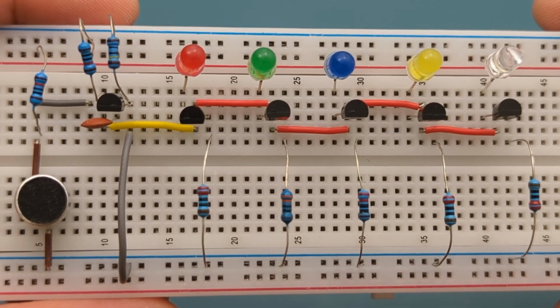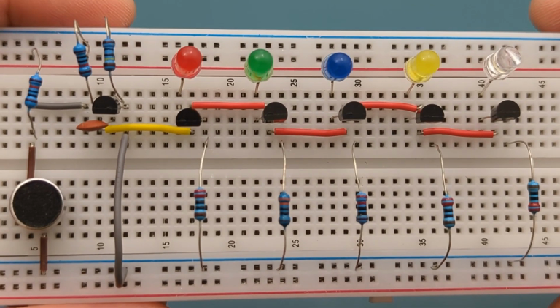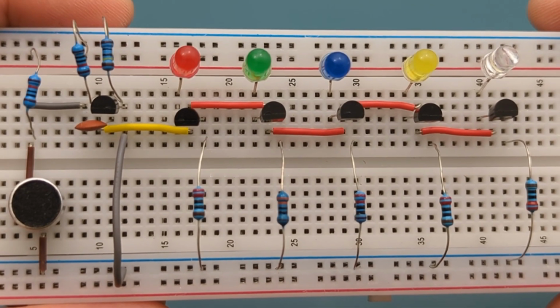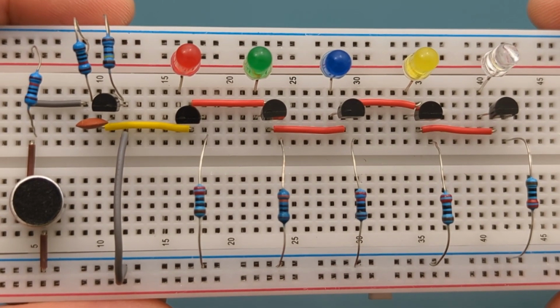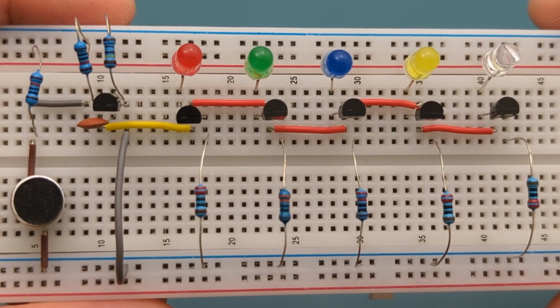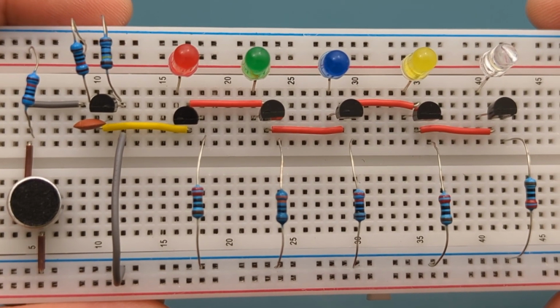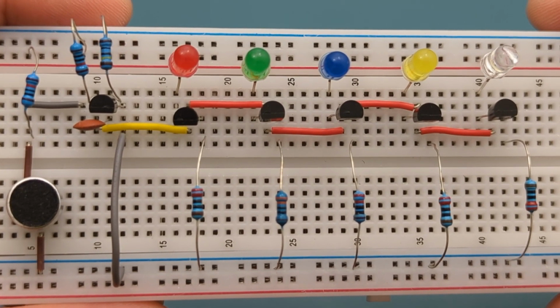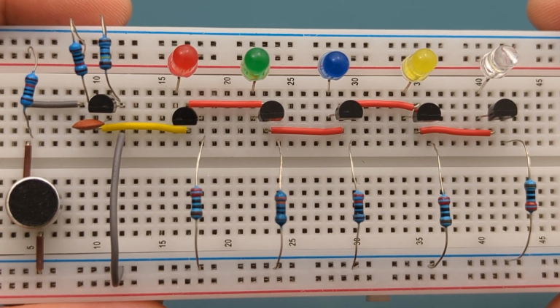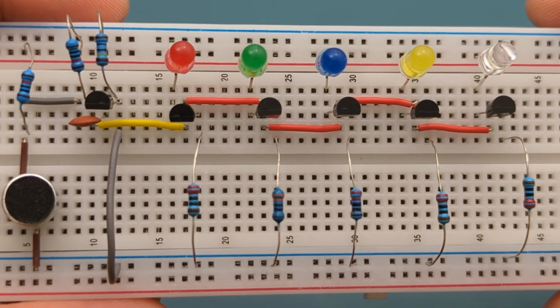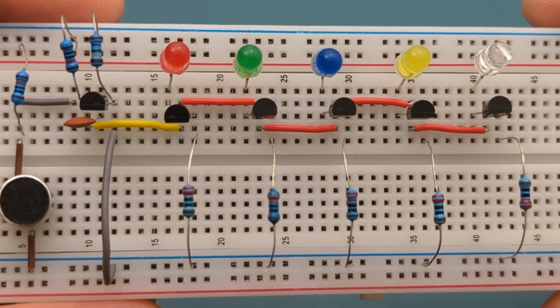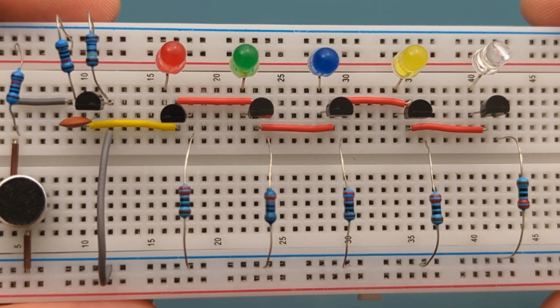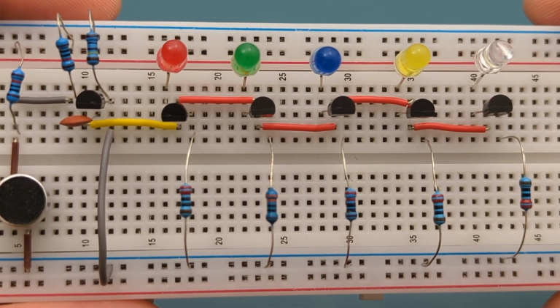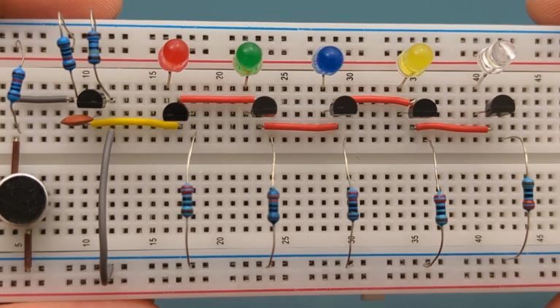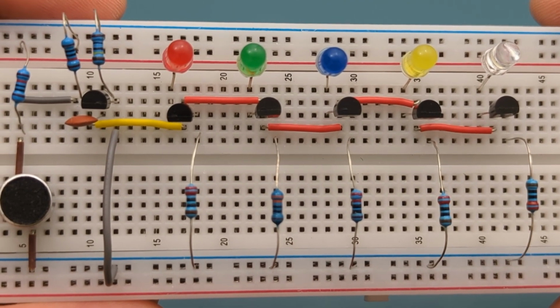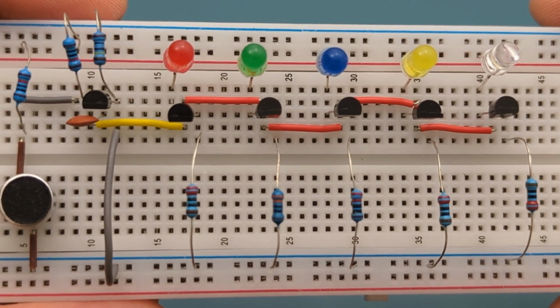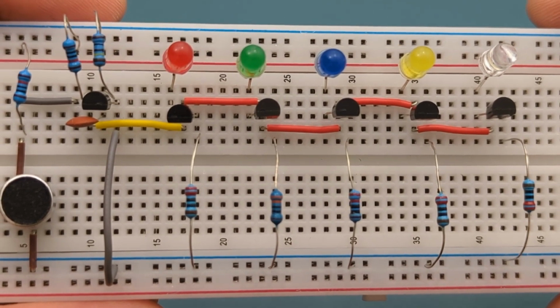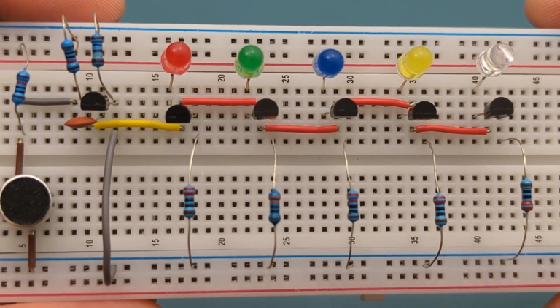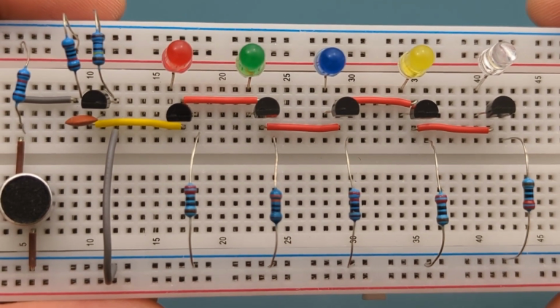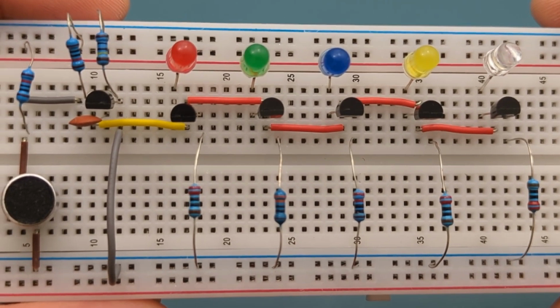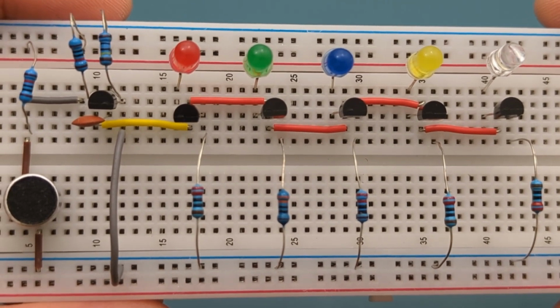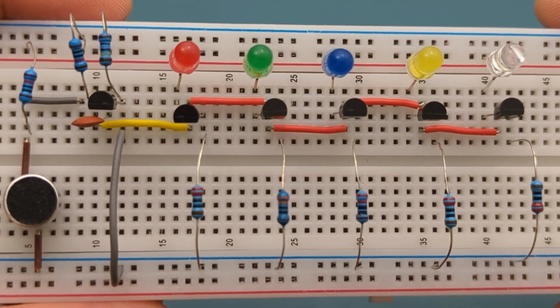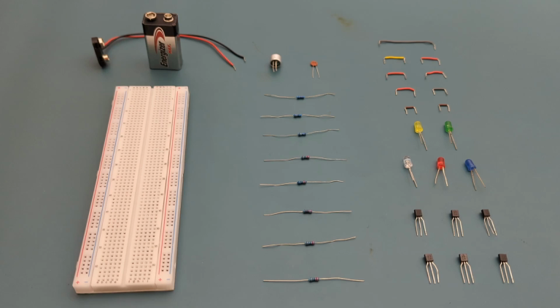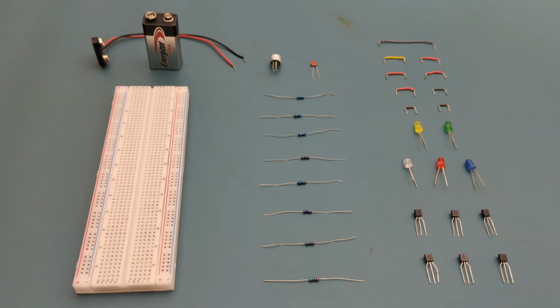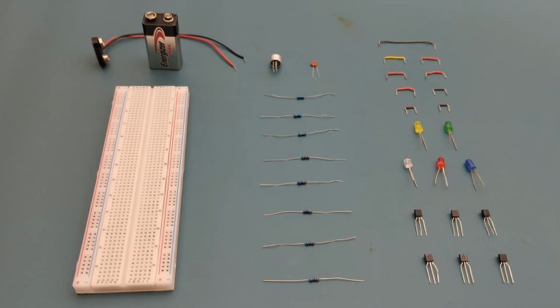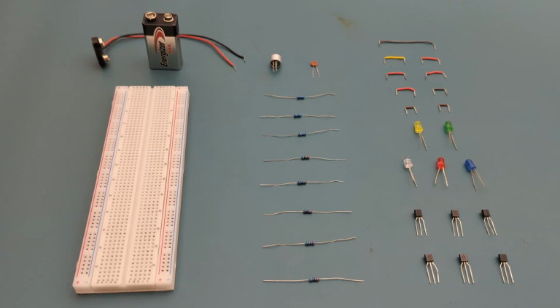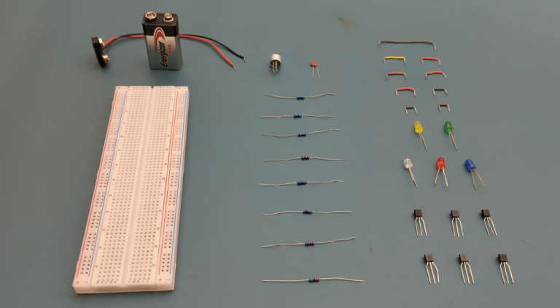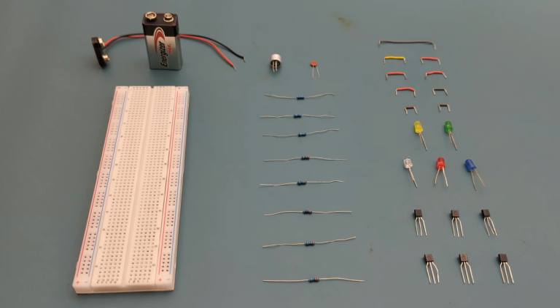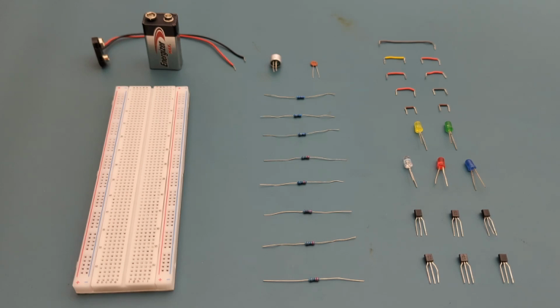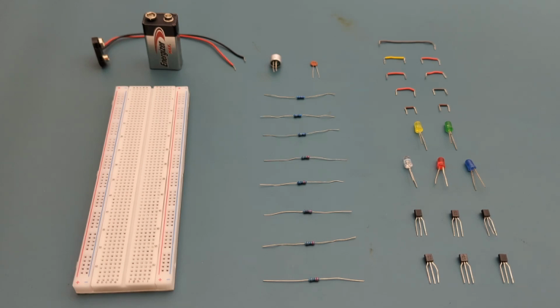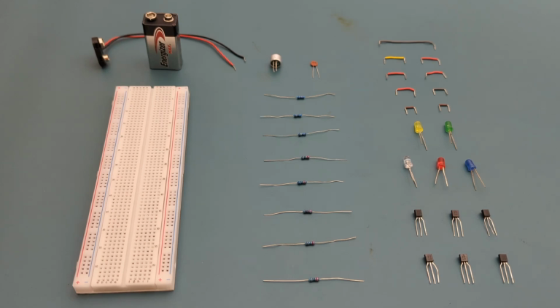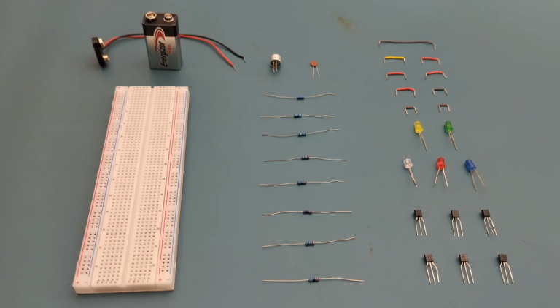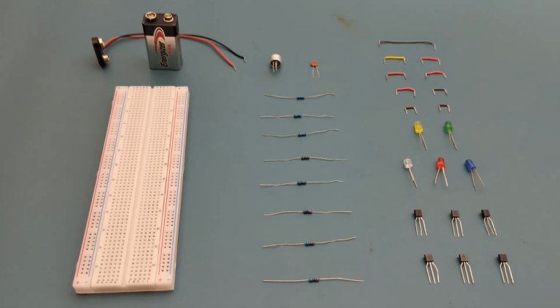Stay tuned to the second part of this video where I'll explain how this circuit works. Here are all the components you need to set up this circuit.